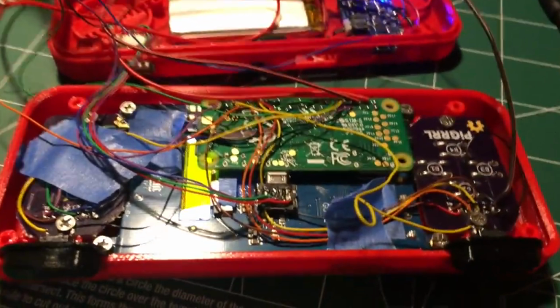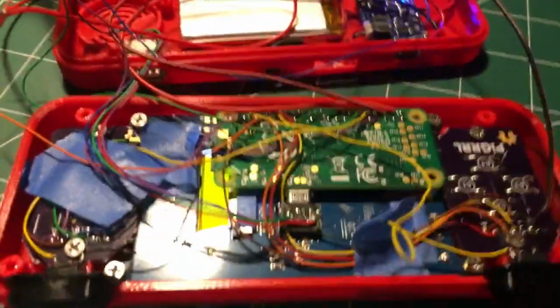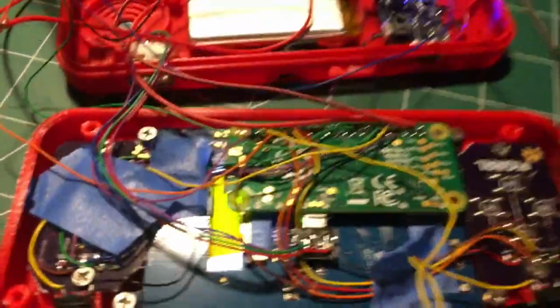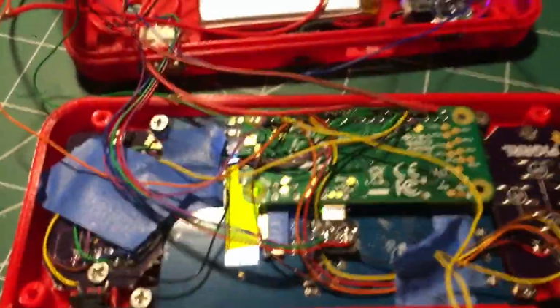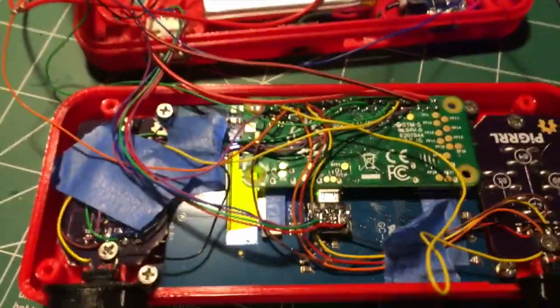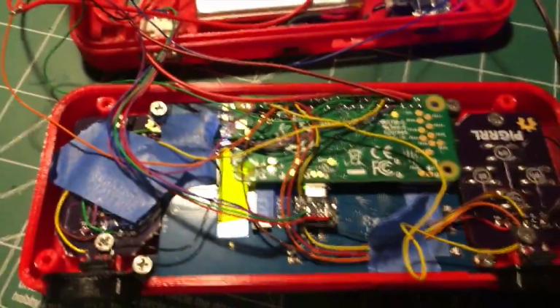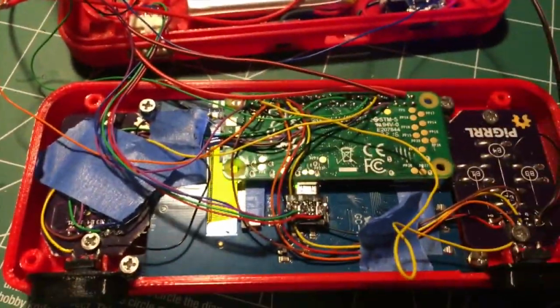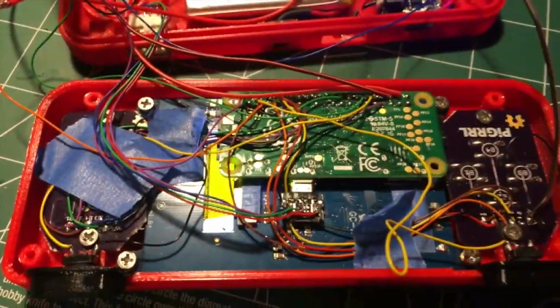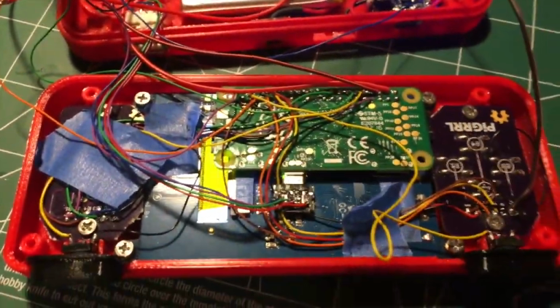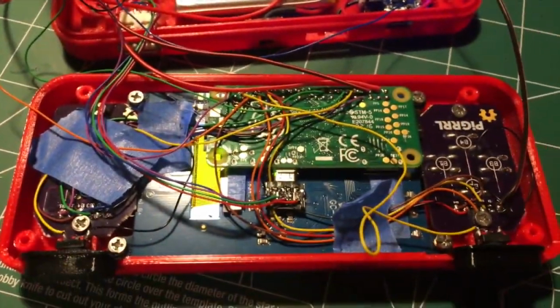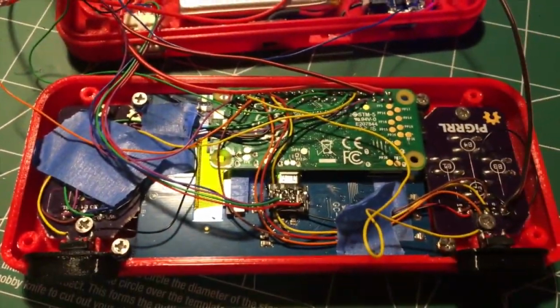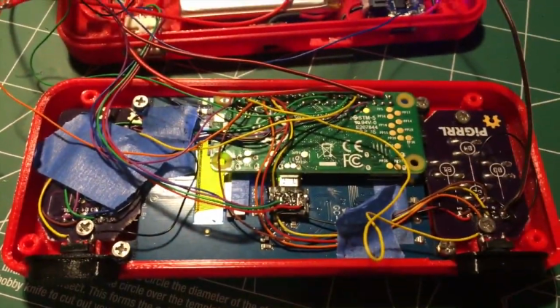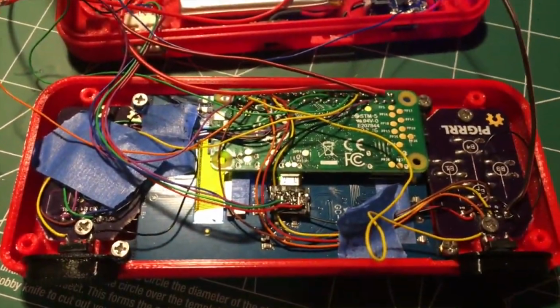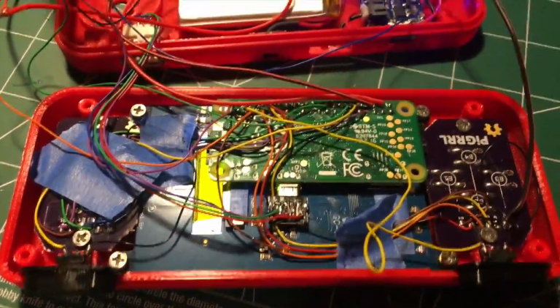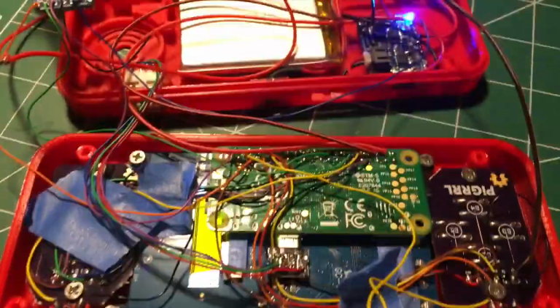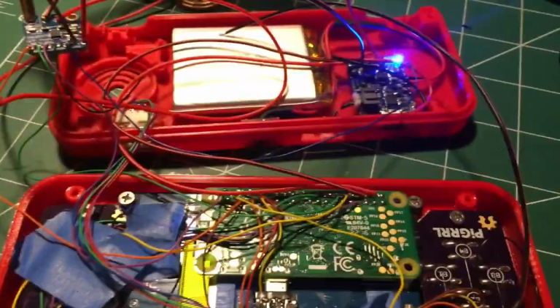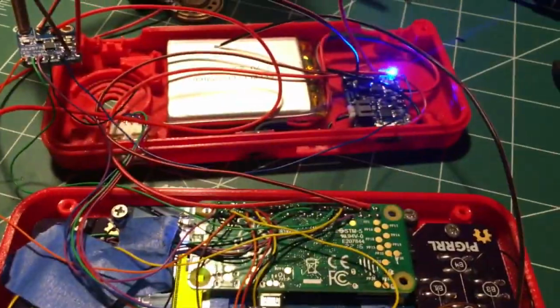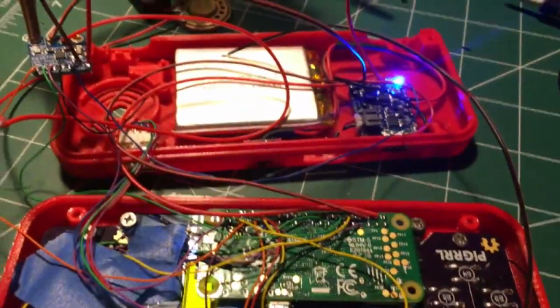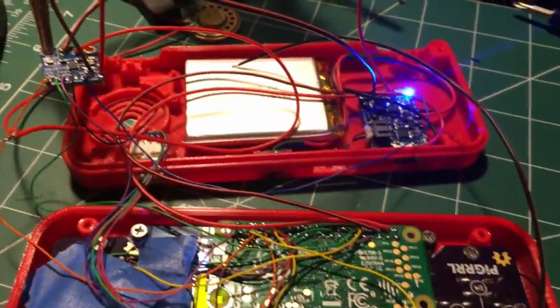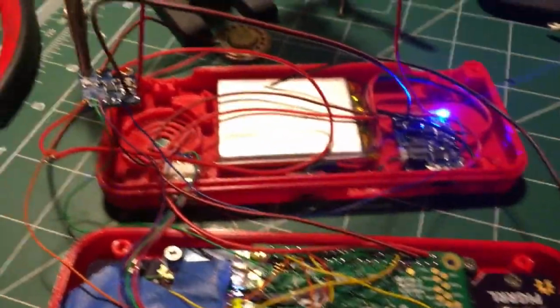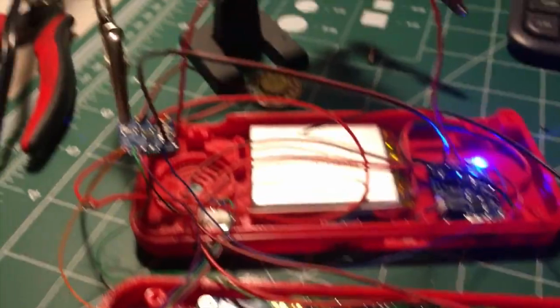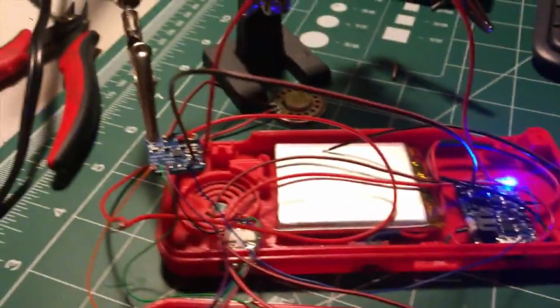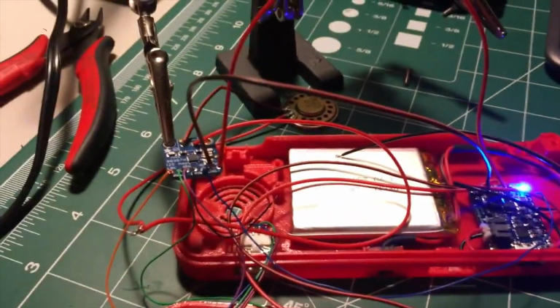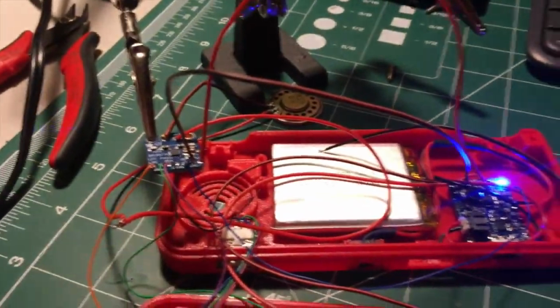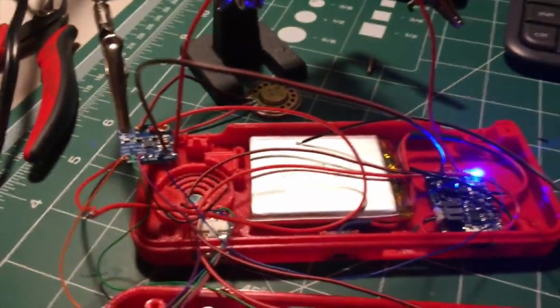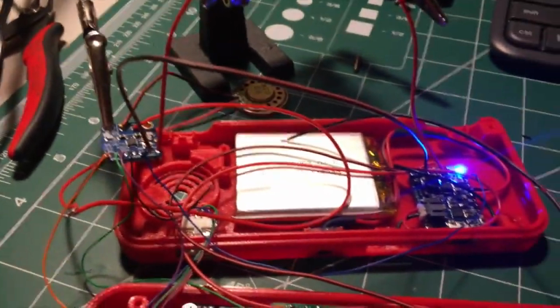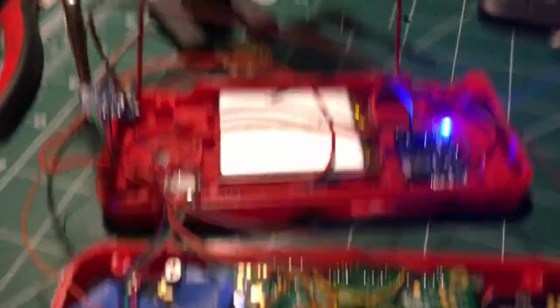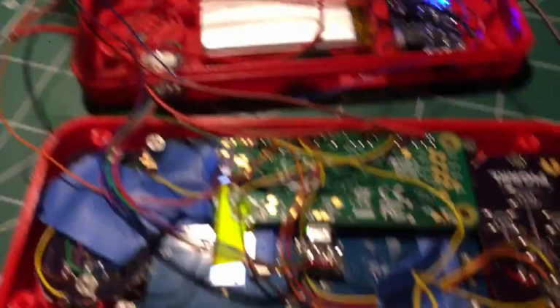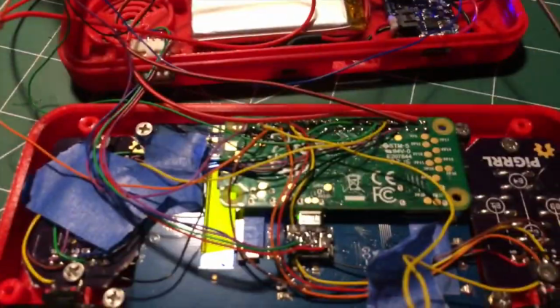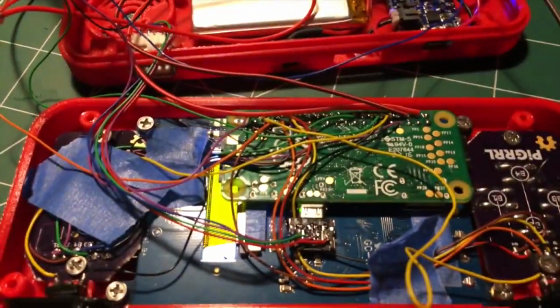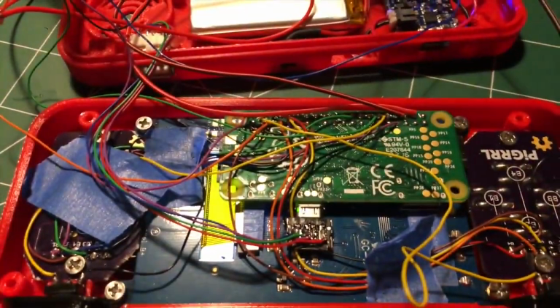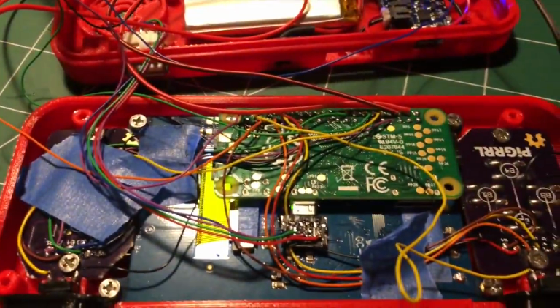So everything works really well. It's kind of a mess of wires right now but I'm going to put it all back together — everything's working fine.